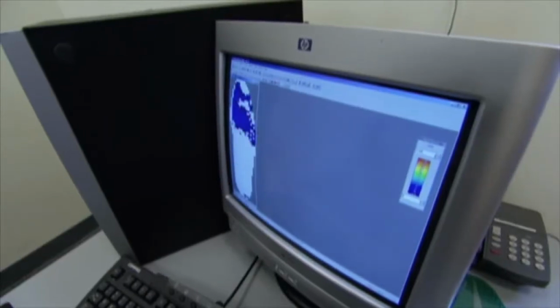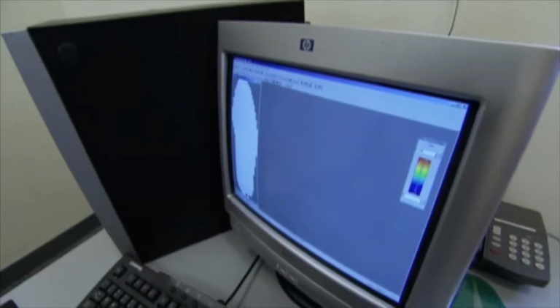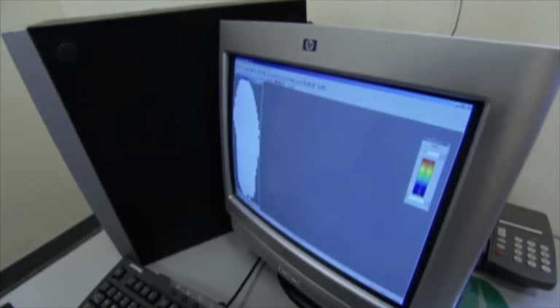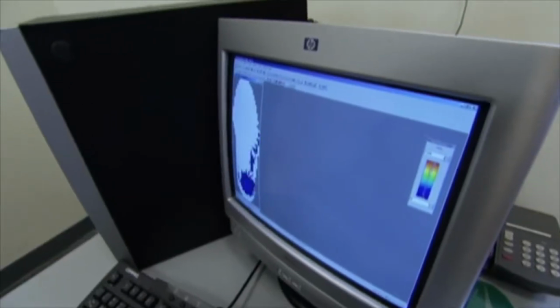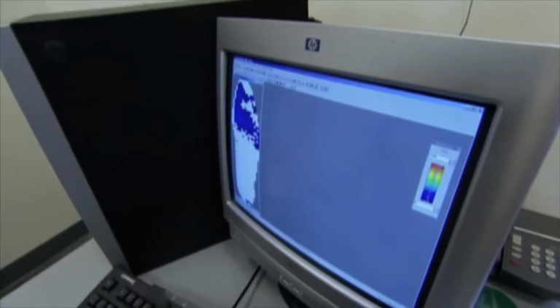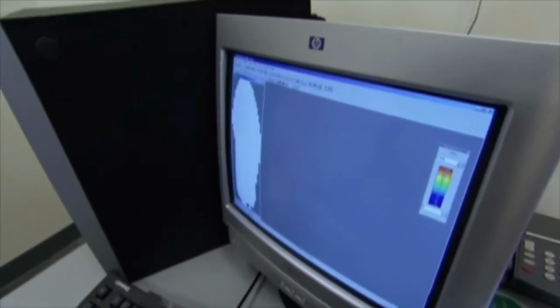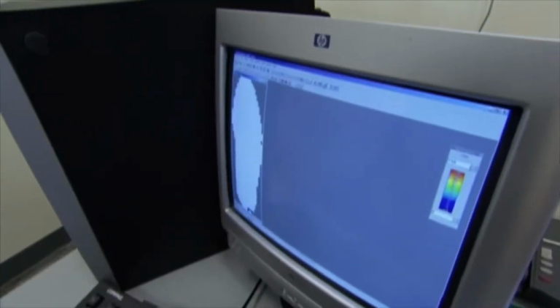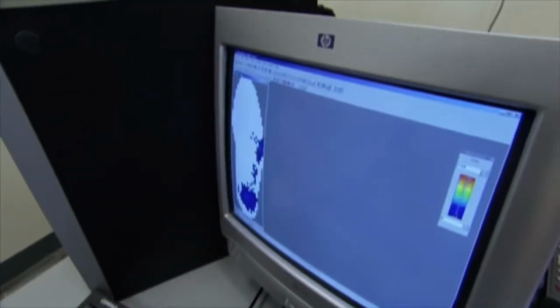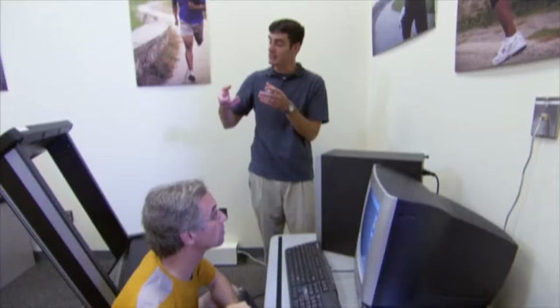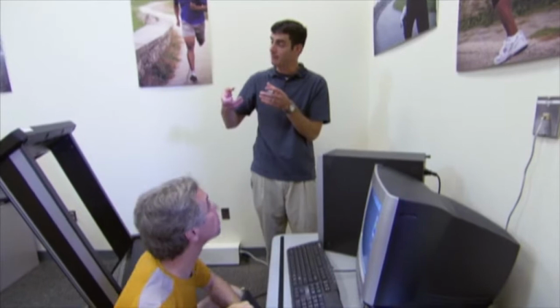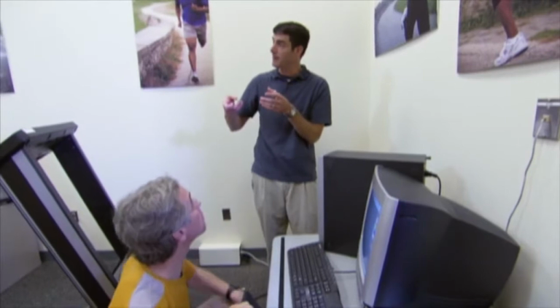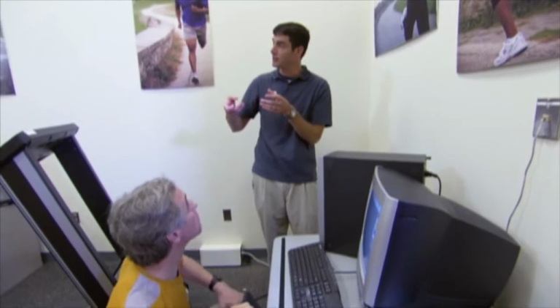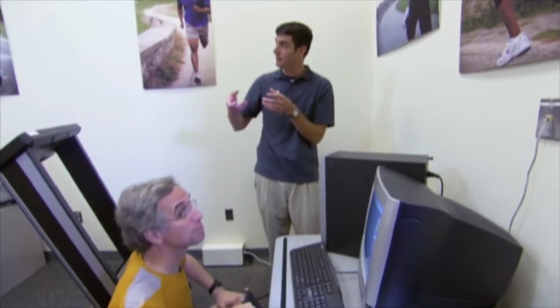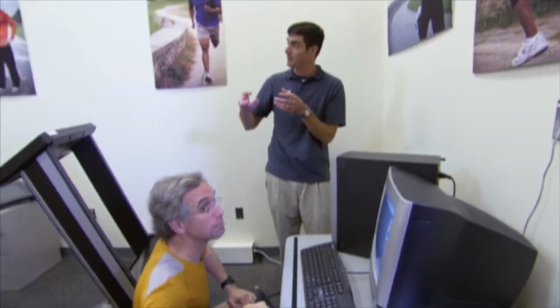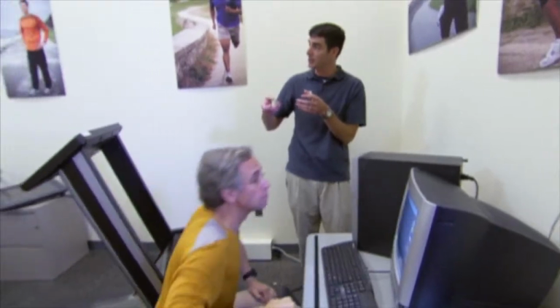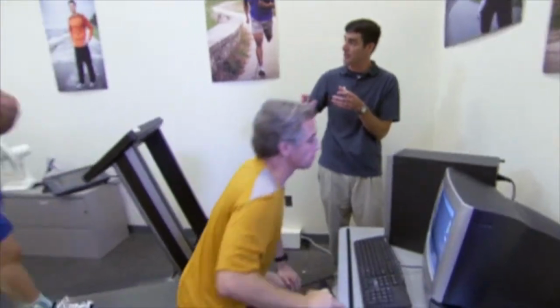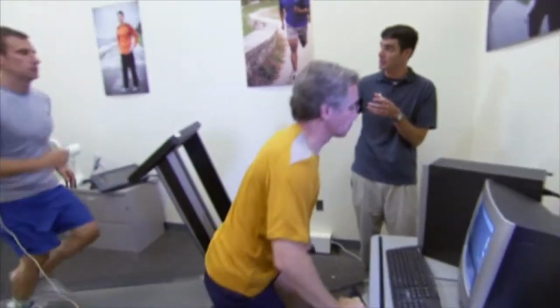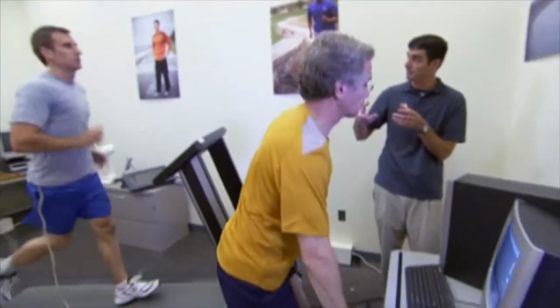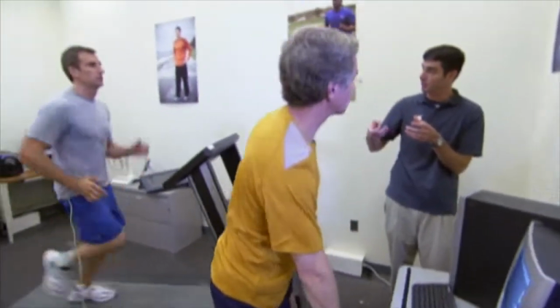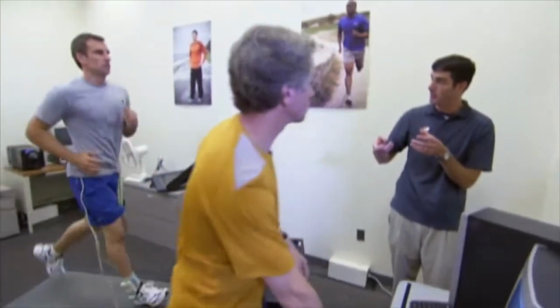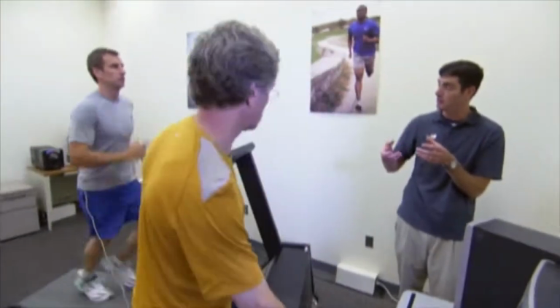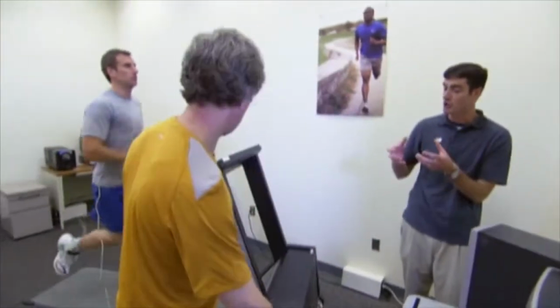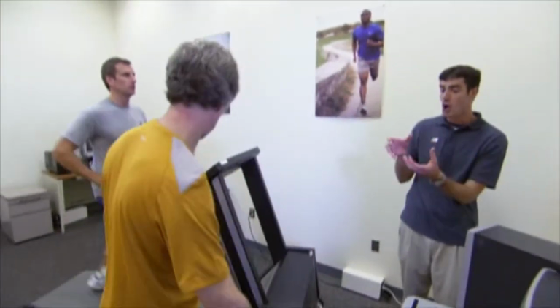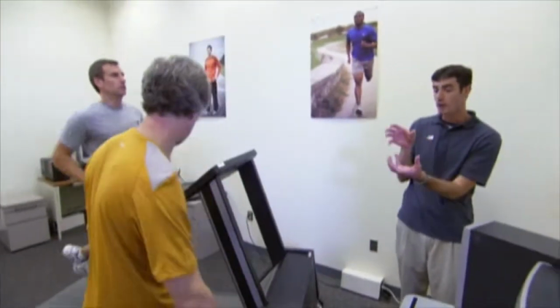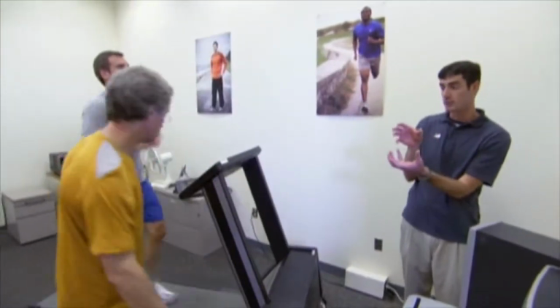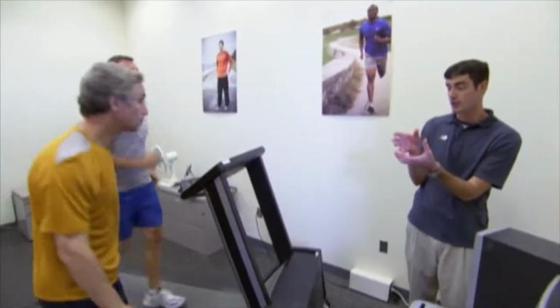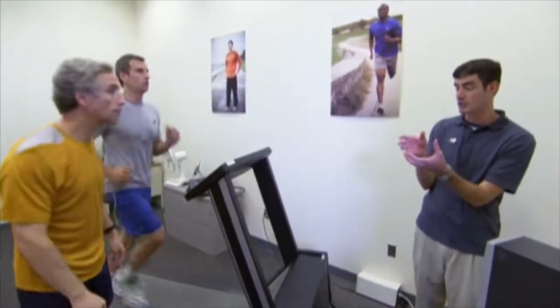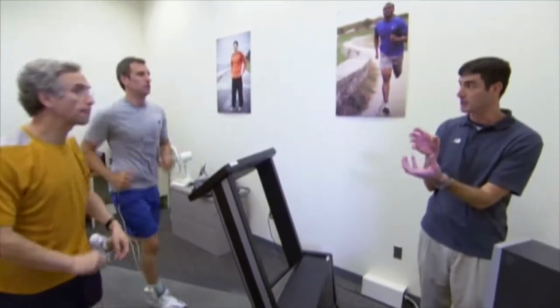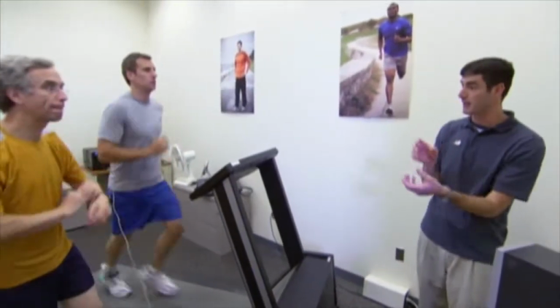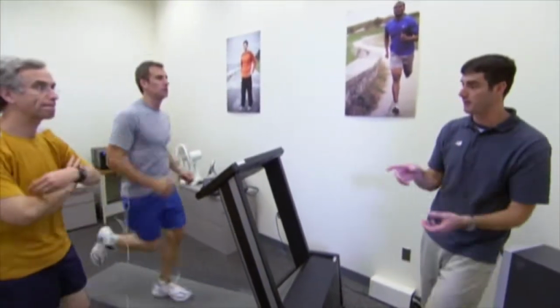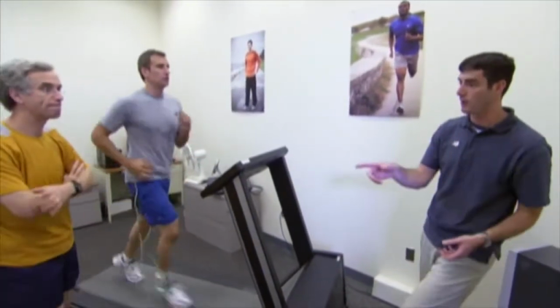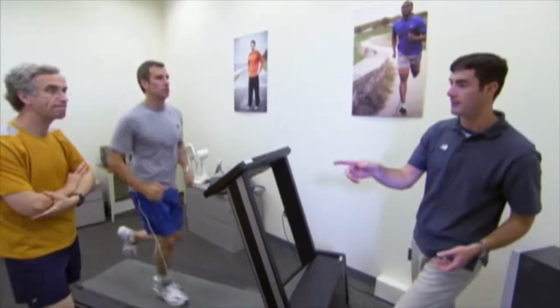It's a balancing act. If there's too much cushioning, too much deformation — if the material is actually deforming too much — your foot's going to start to become very wobbly.